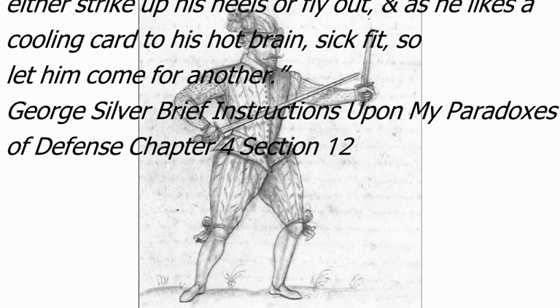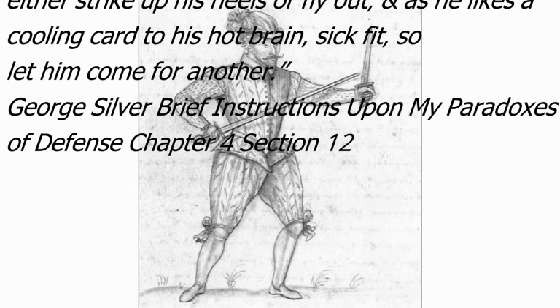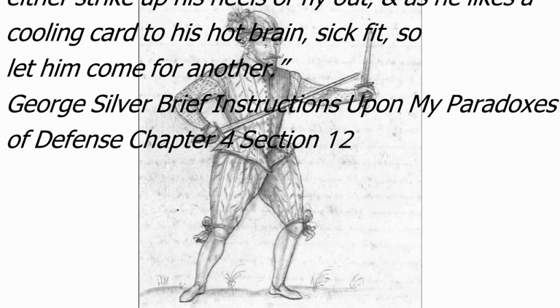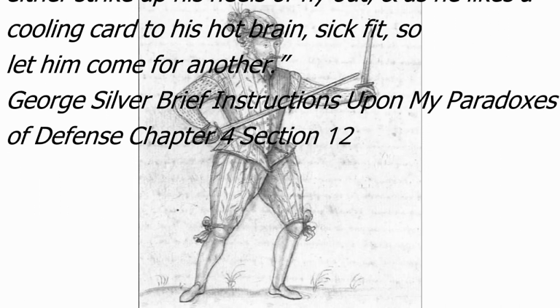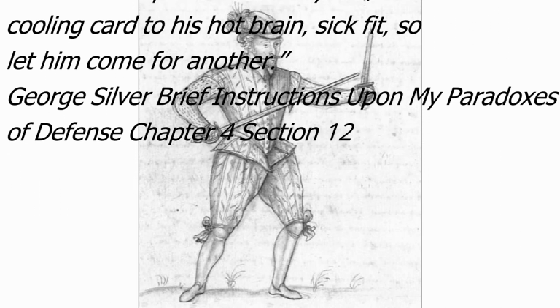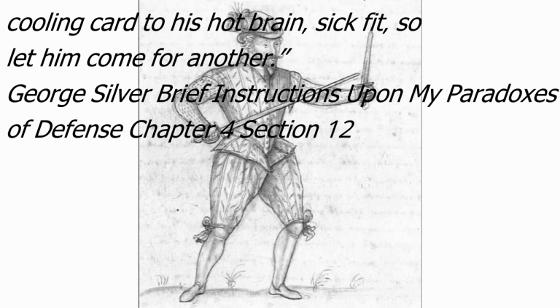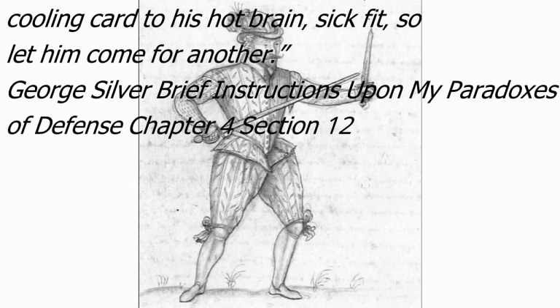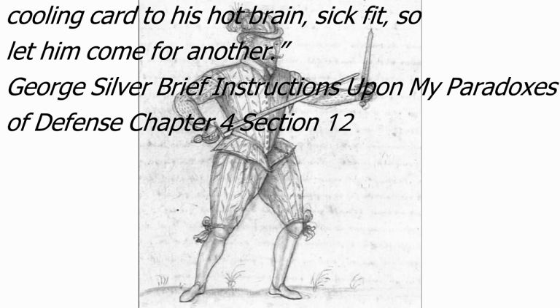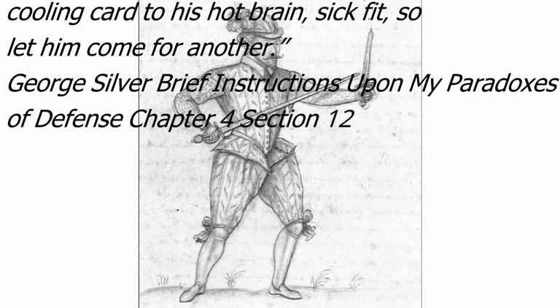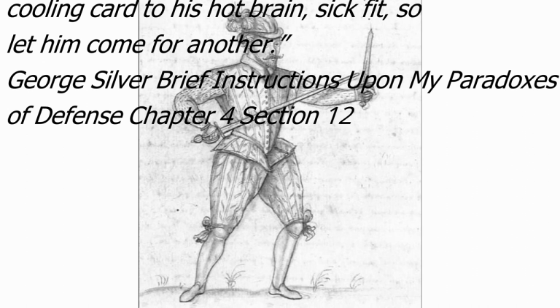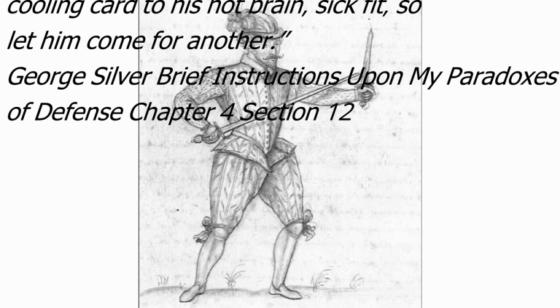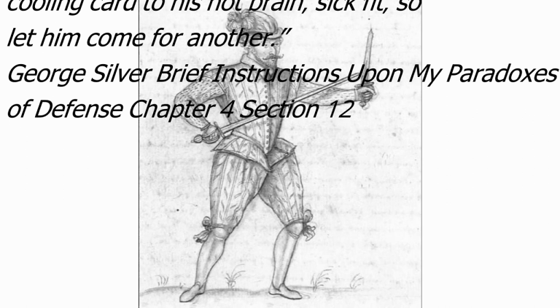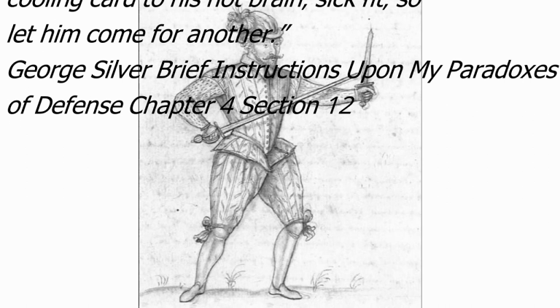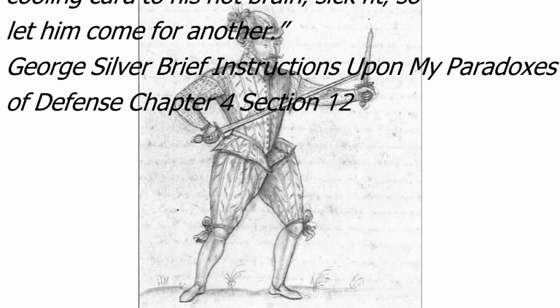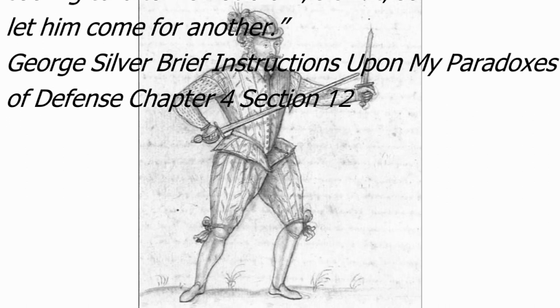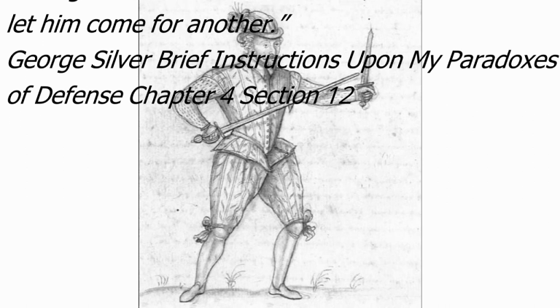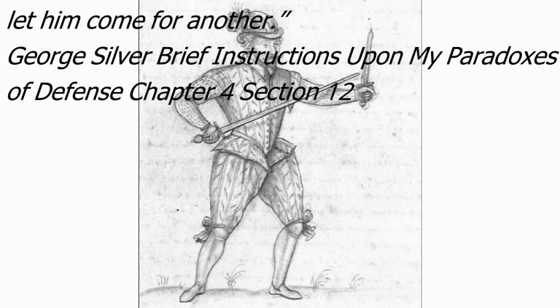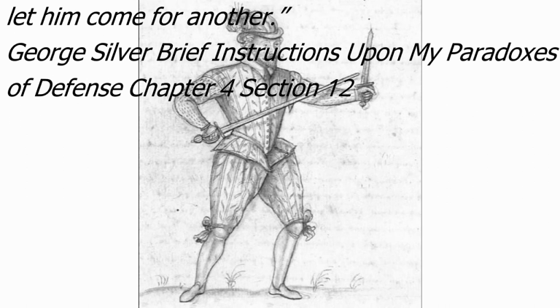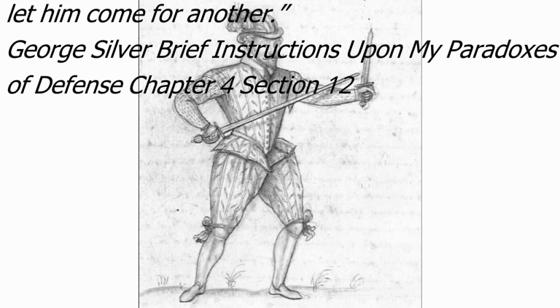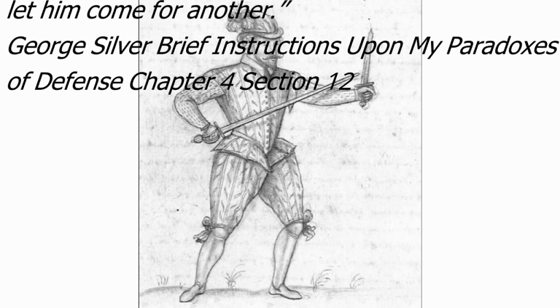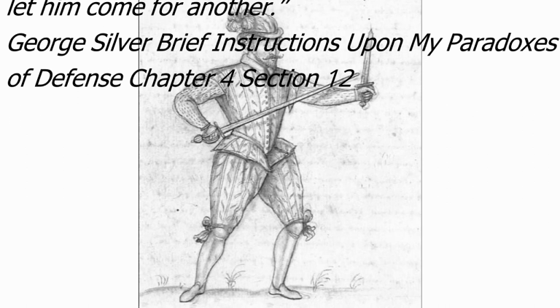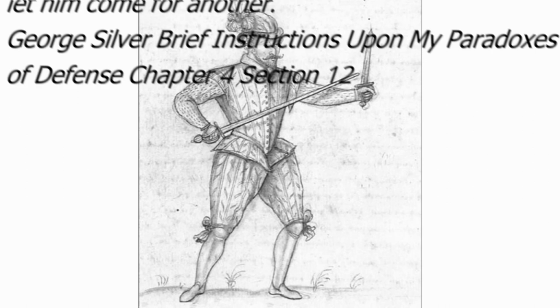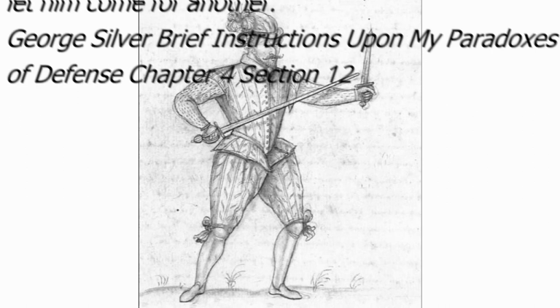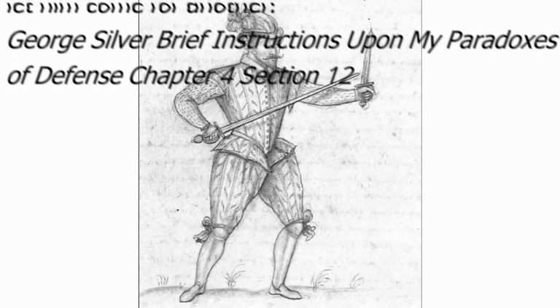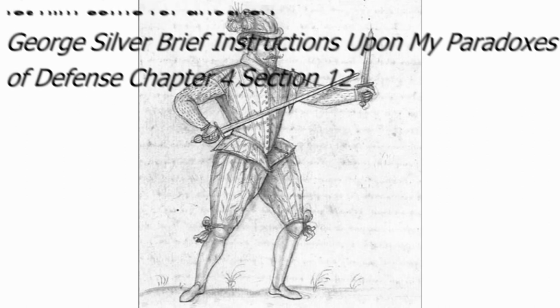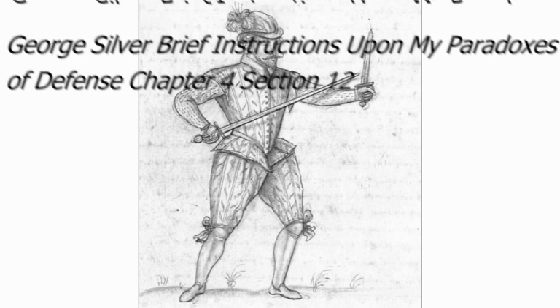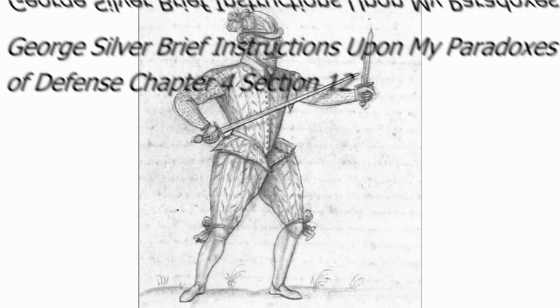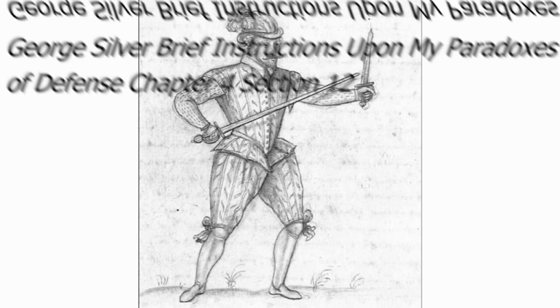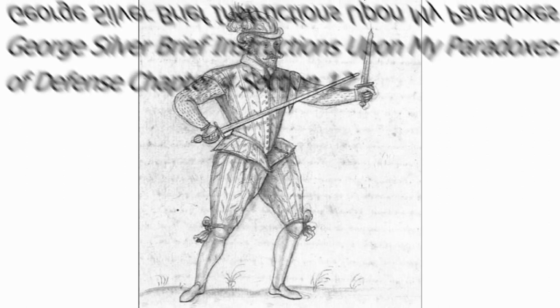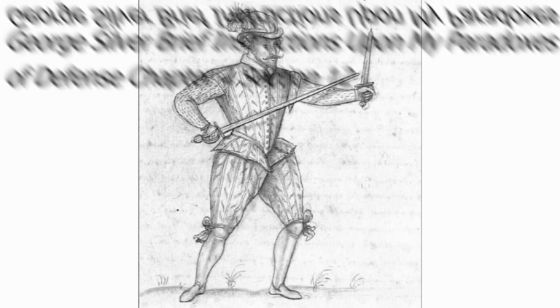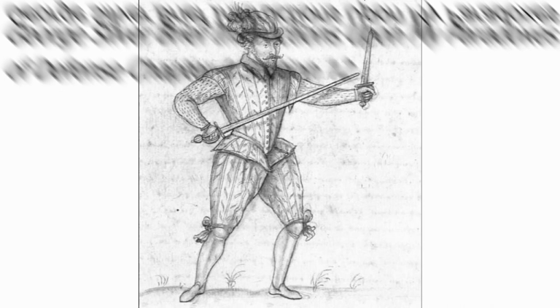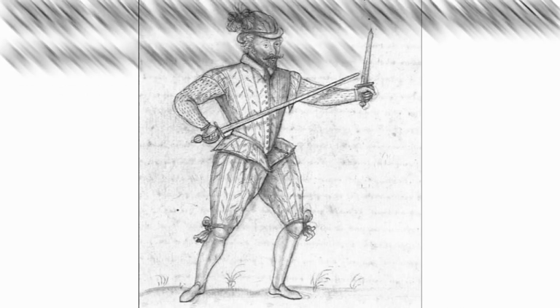George Silver, Brief Instructions Upon My Paradoxes of Defense, Chapter 4, Section 12.